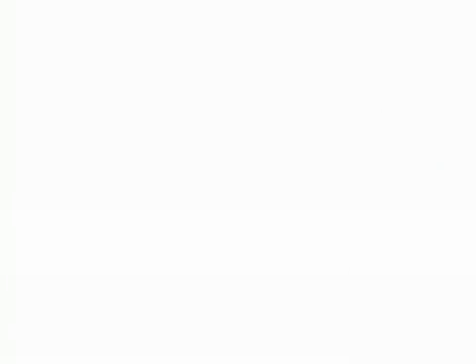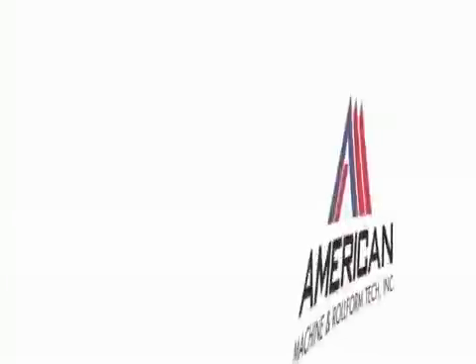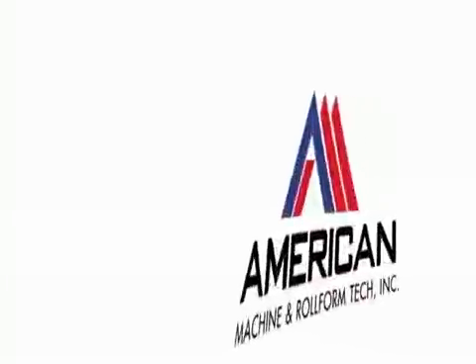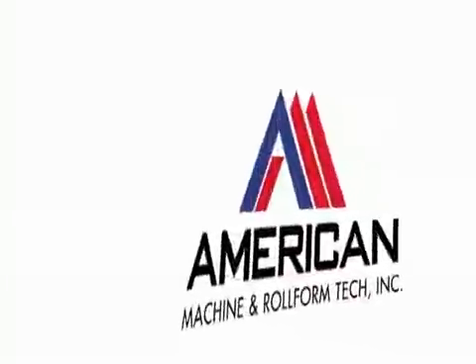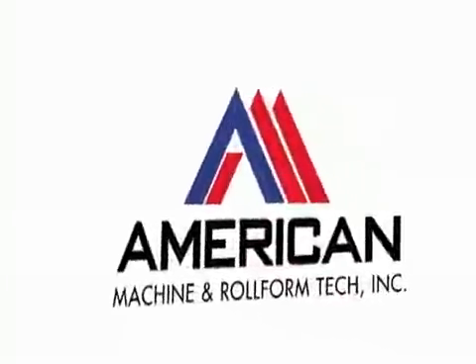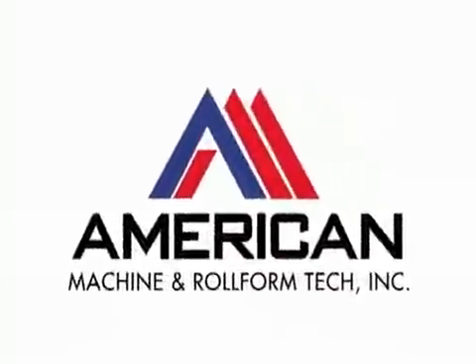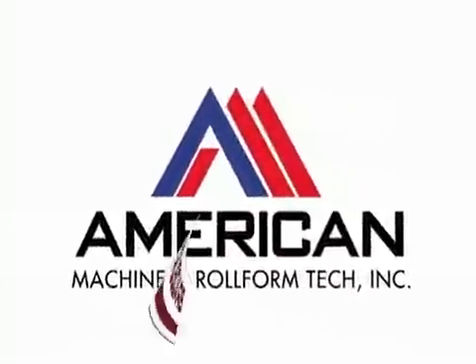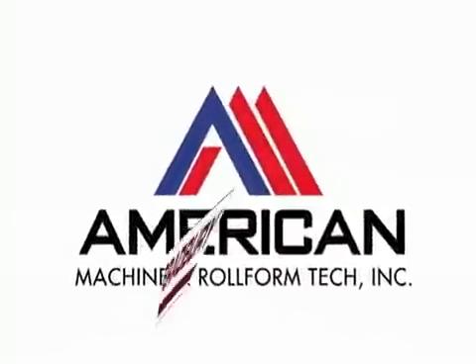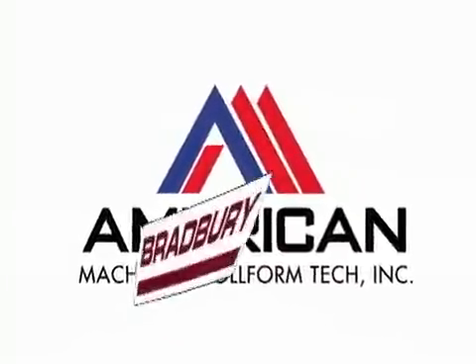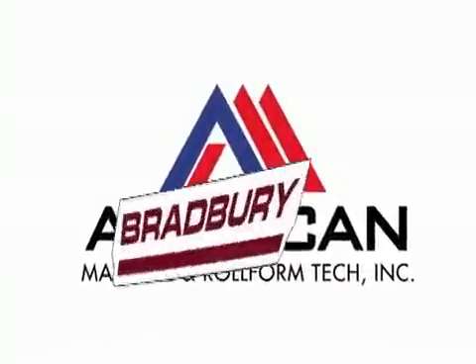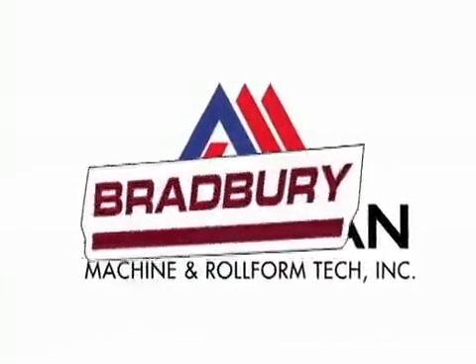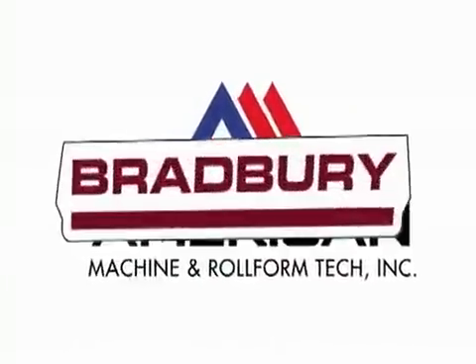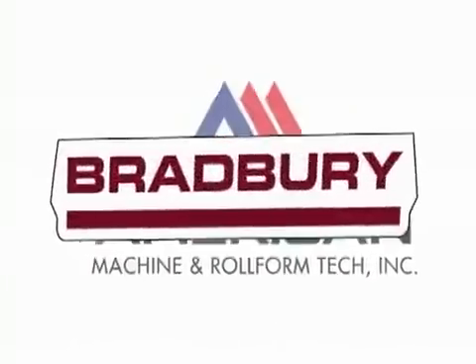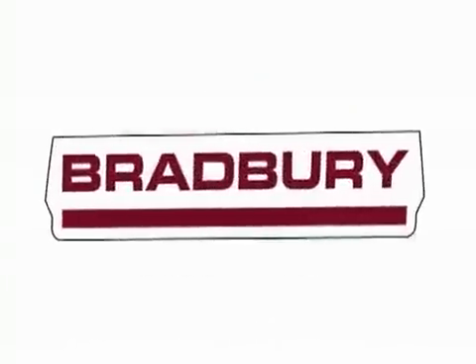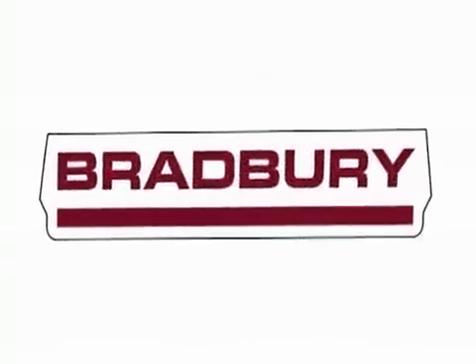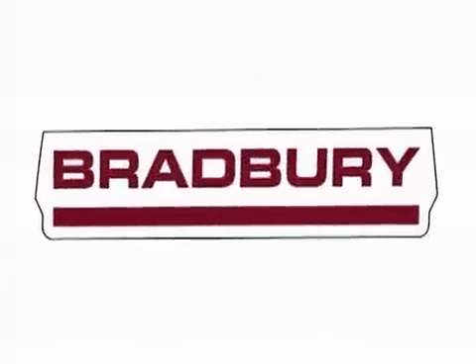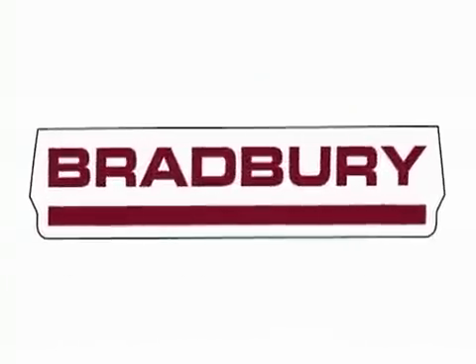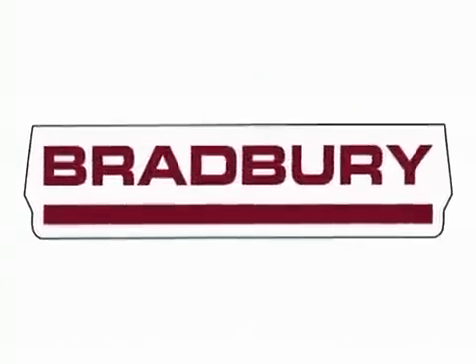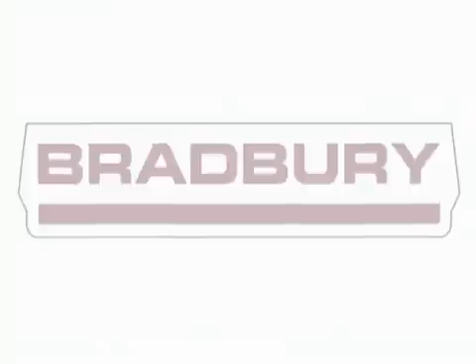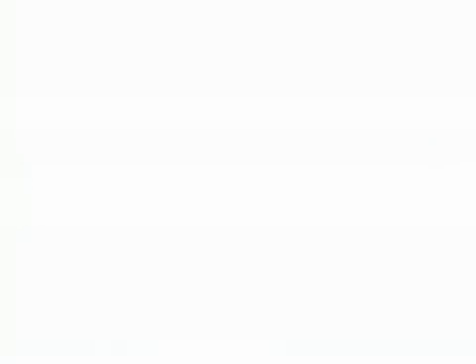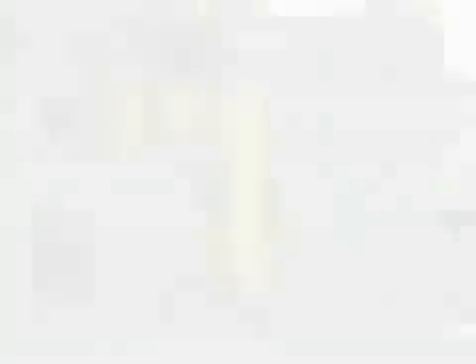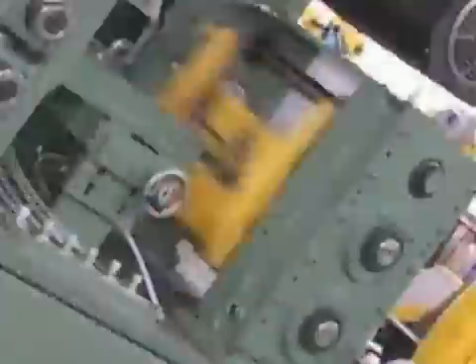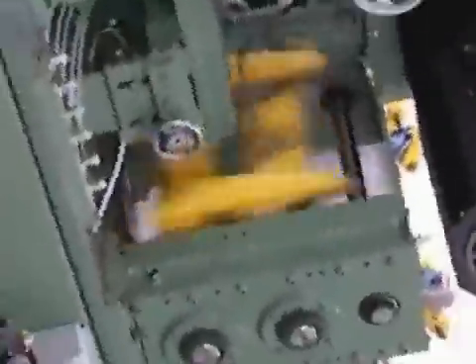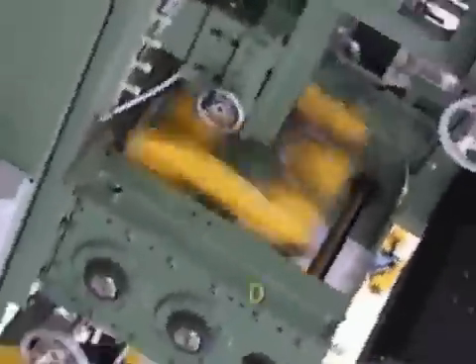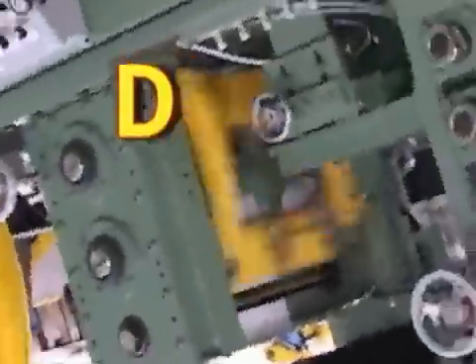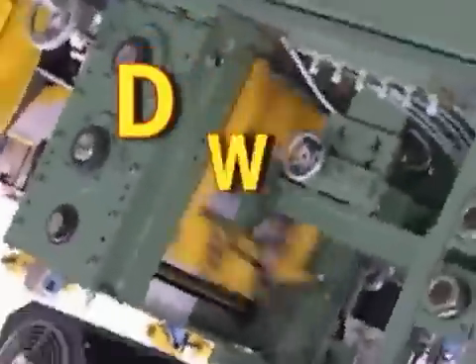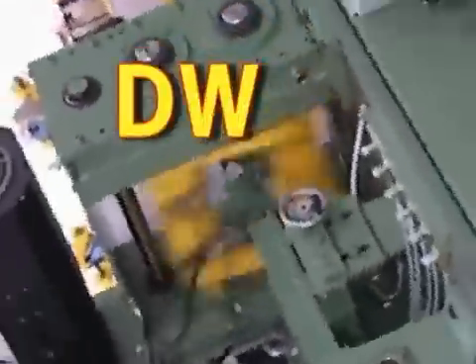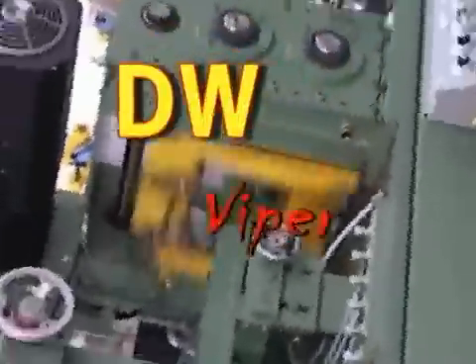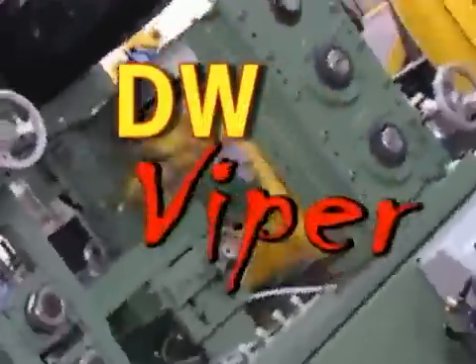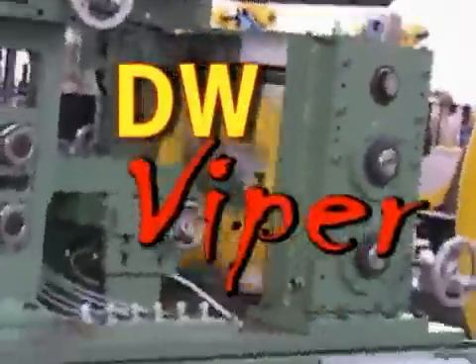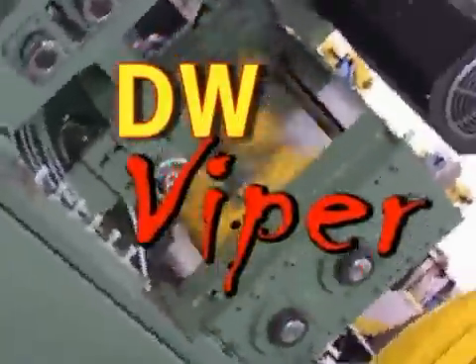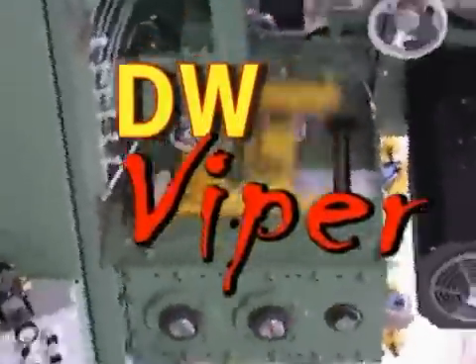American Machine and the Bradbury Company bring you the DW Viper.